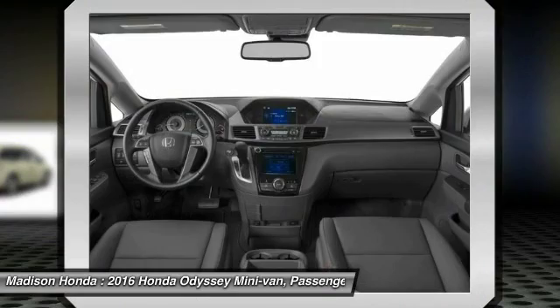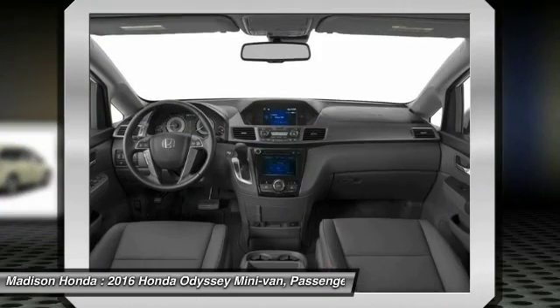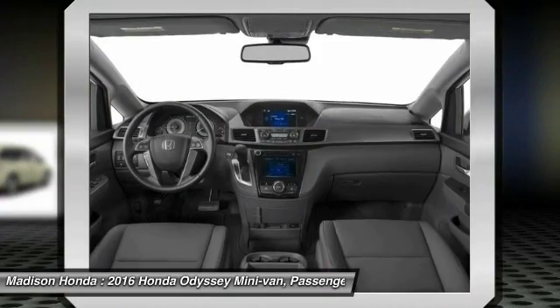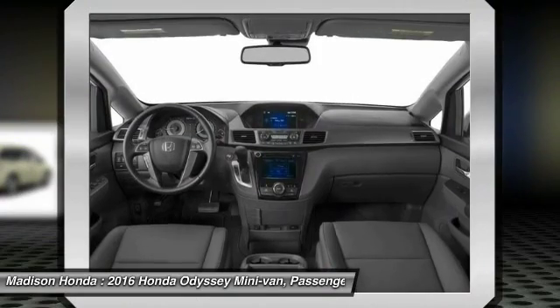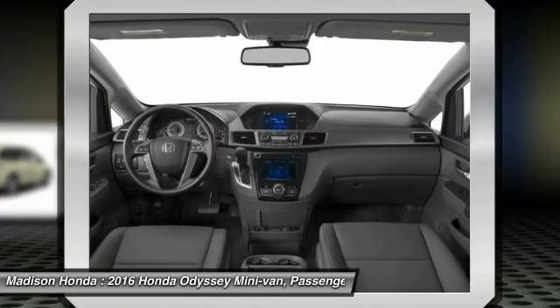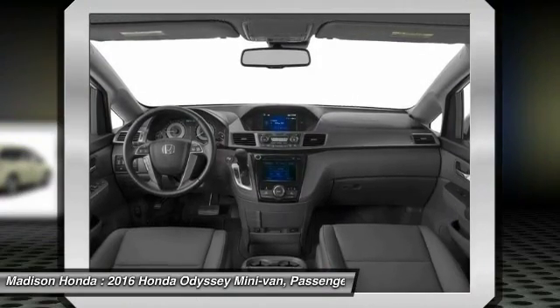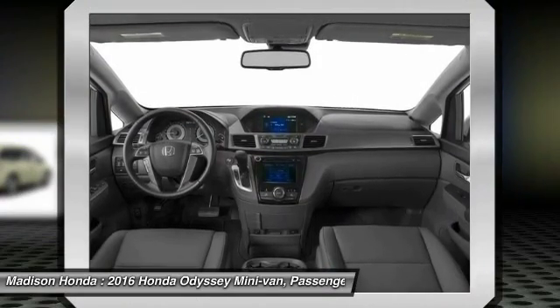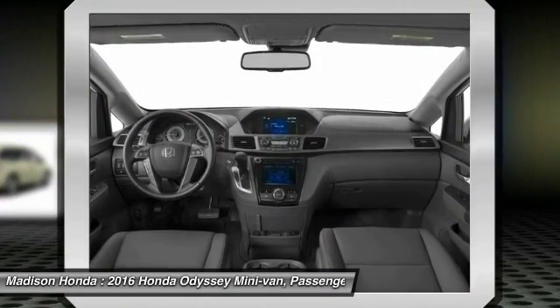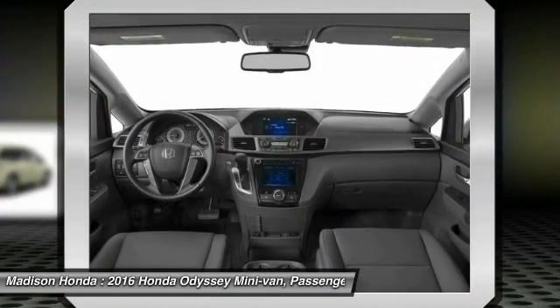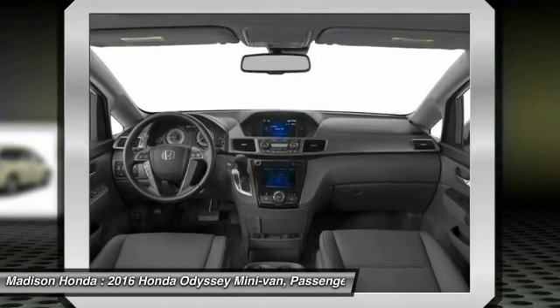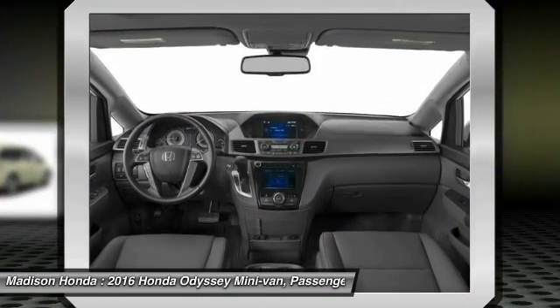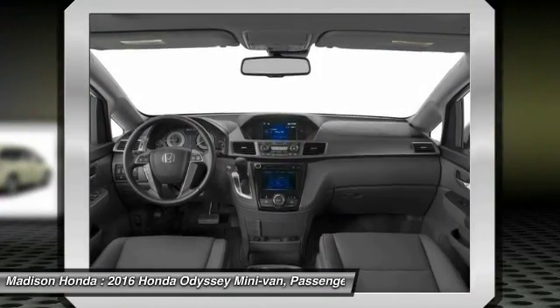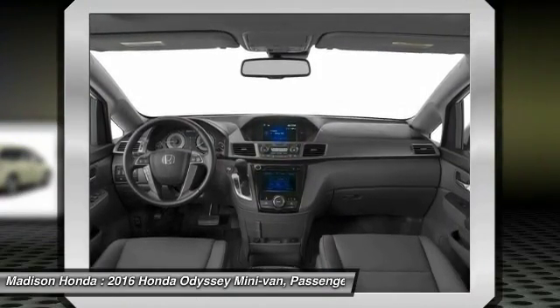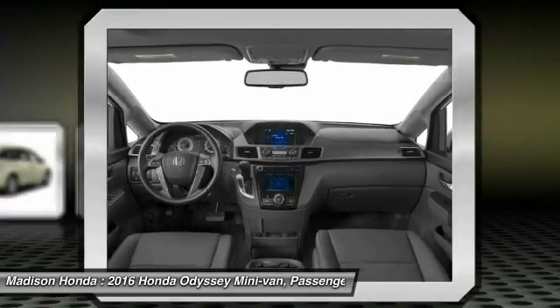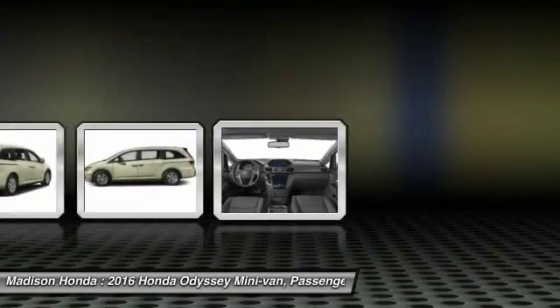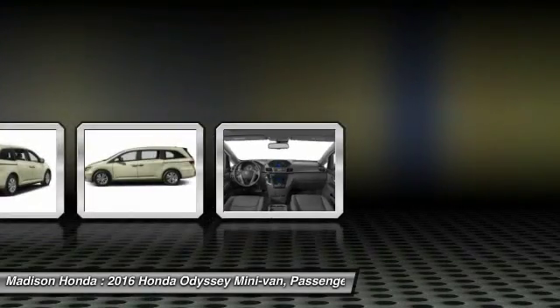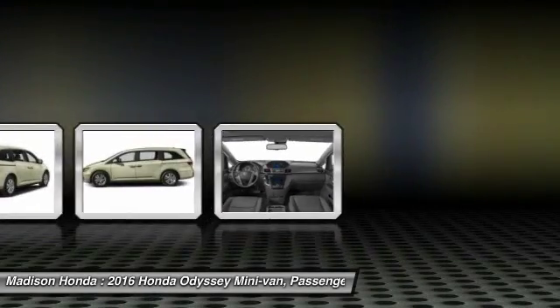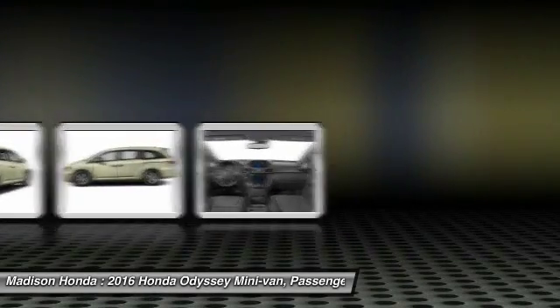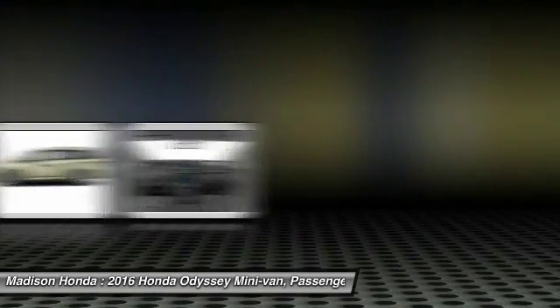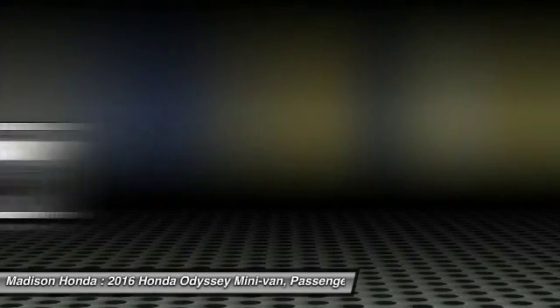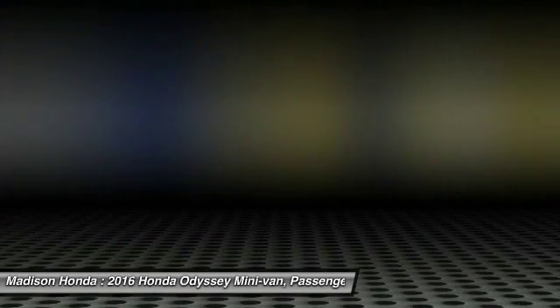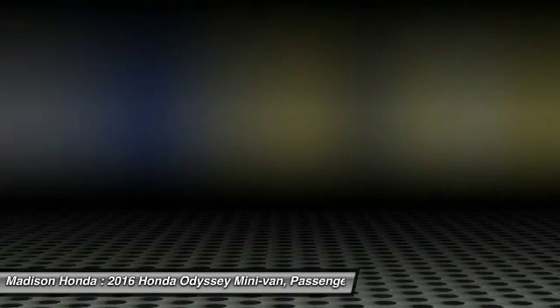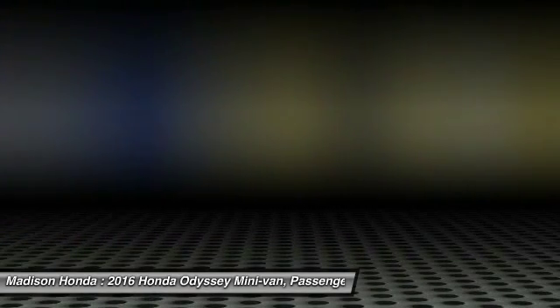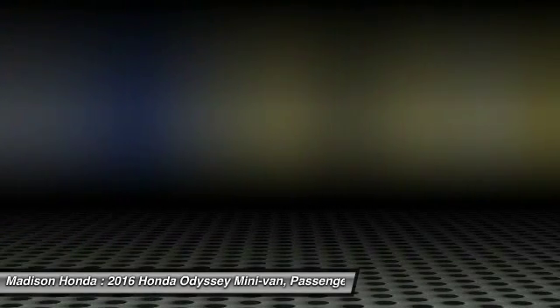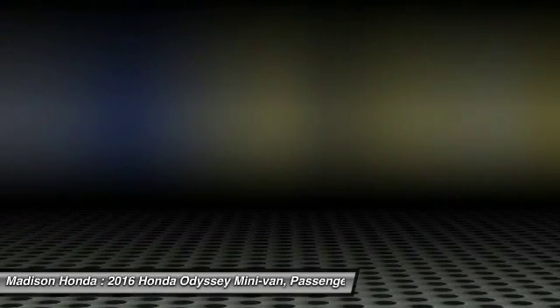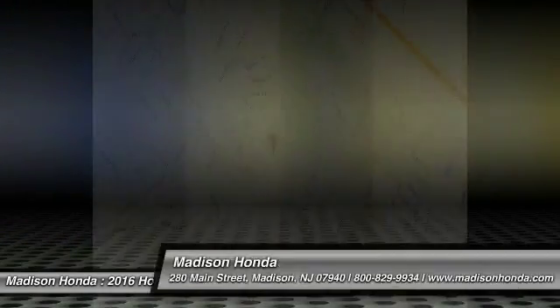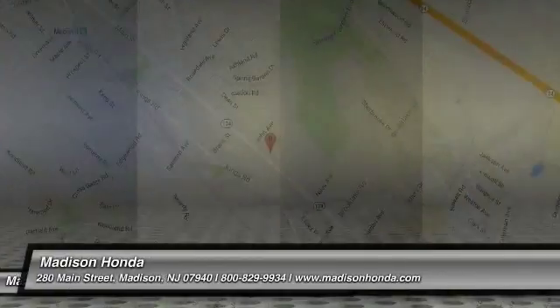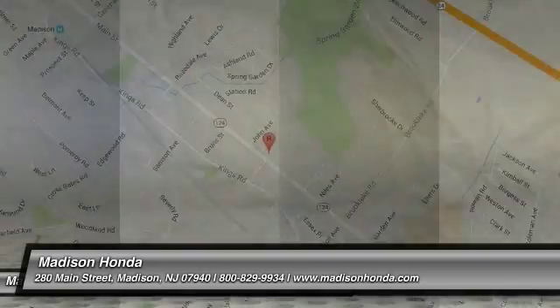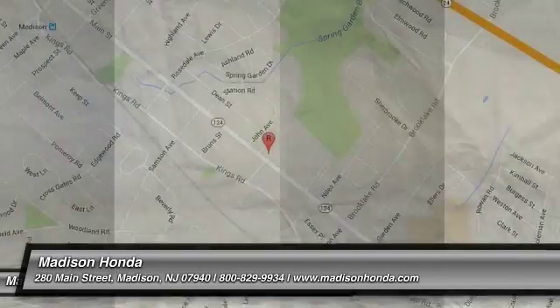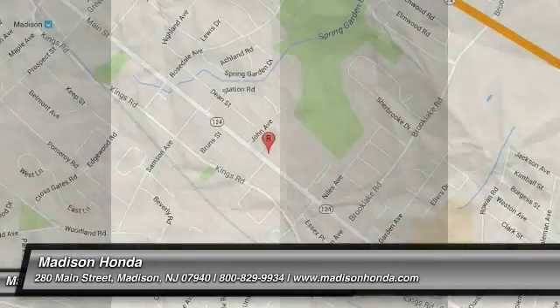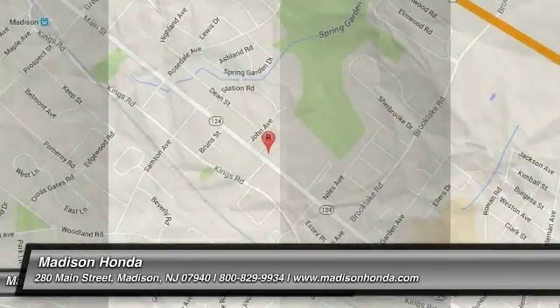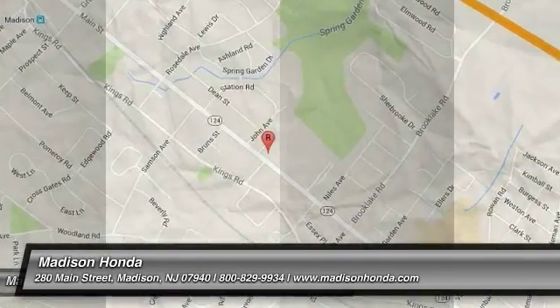Anti-lock braking system, backup camera, Bluetooth. Your new ride is just a phone call away.